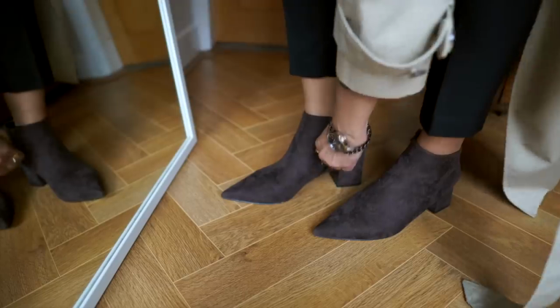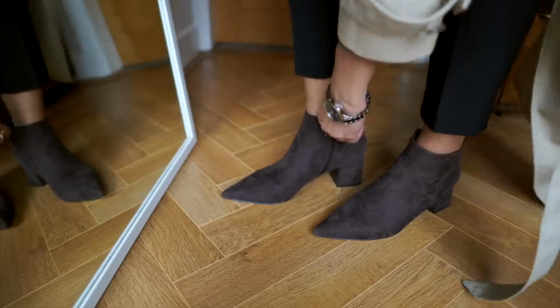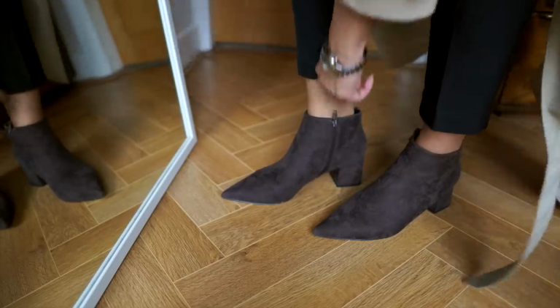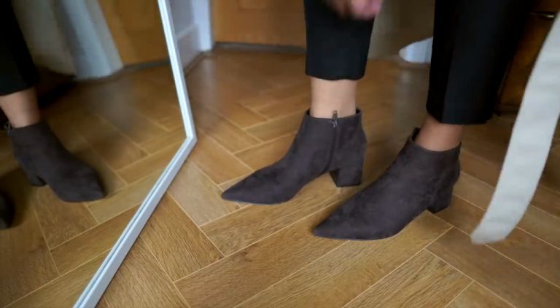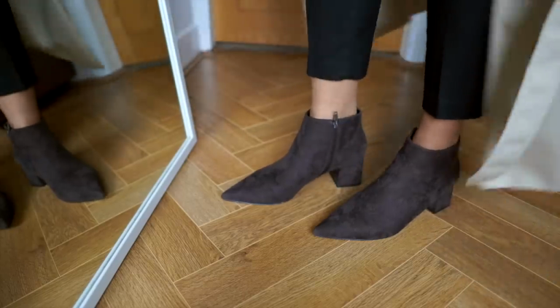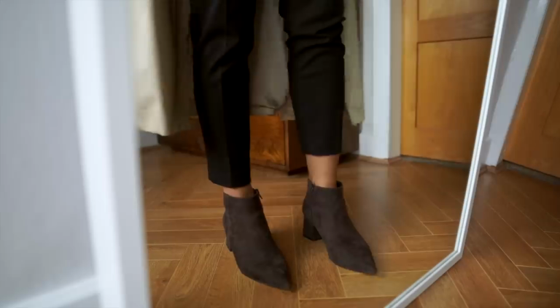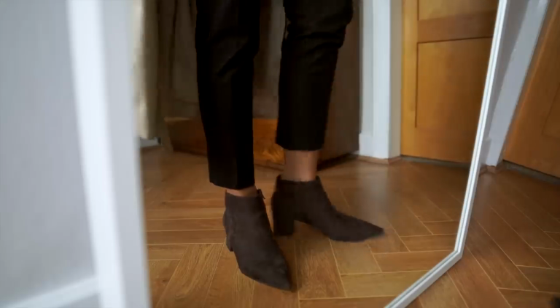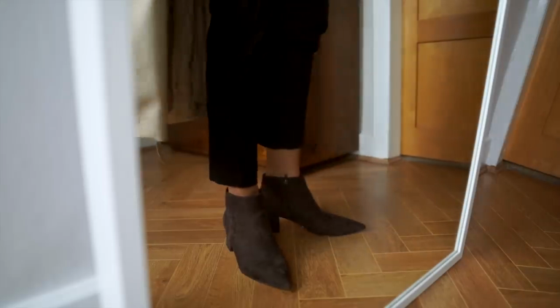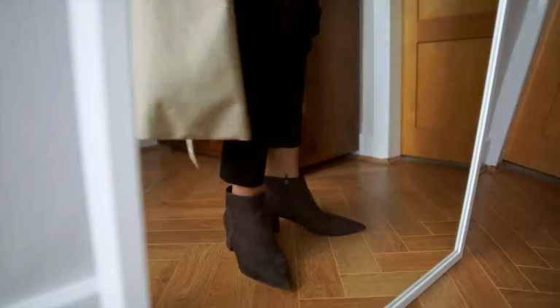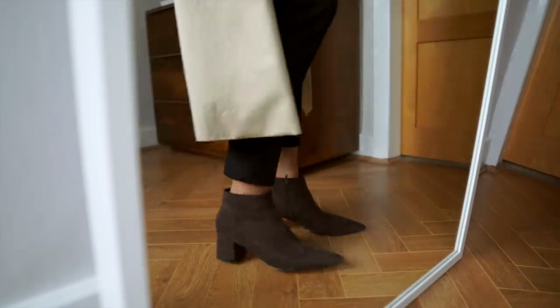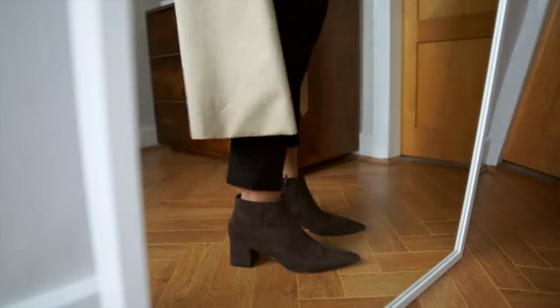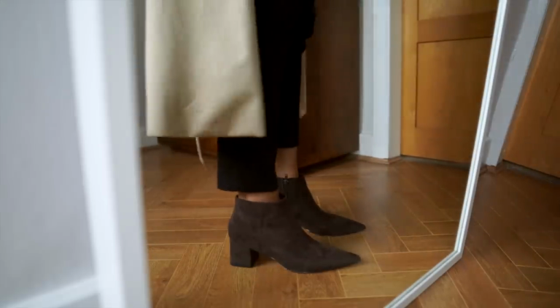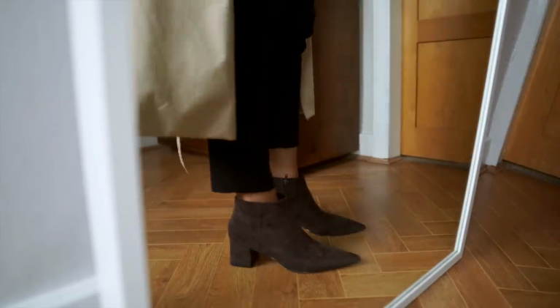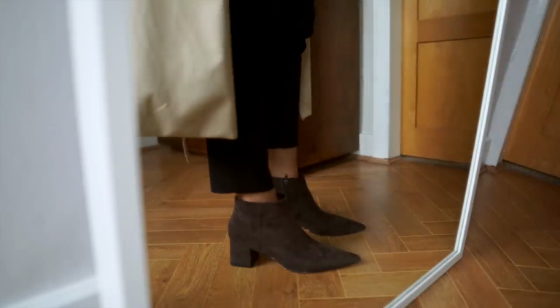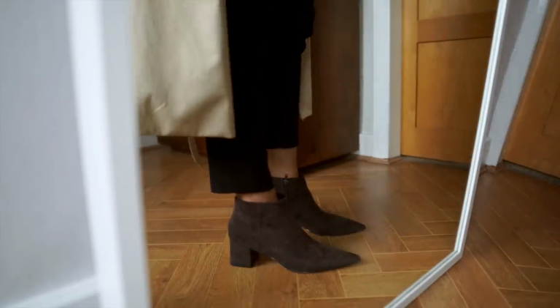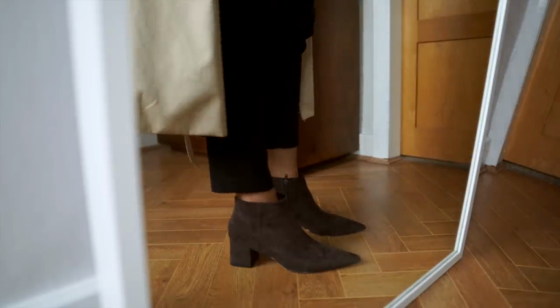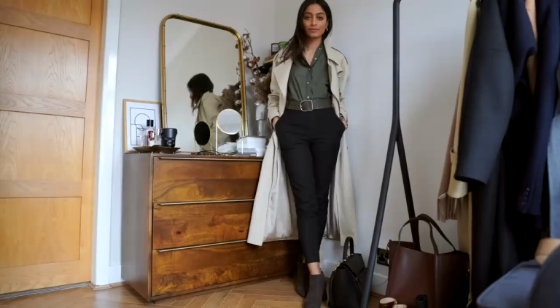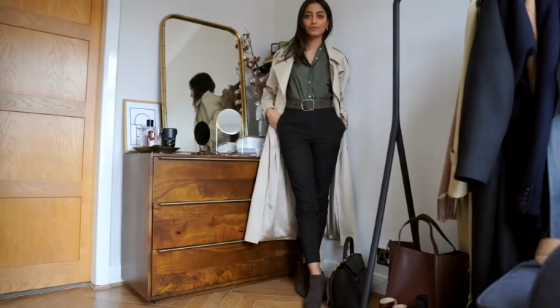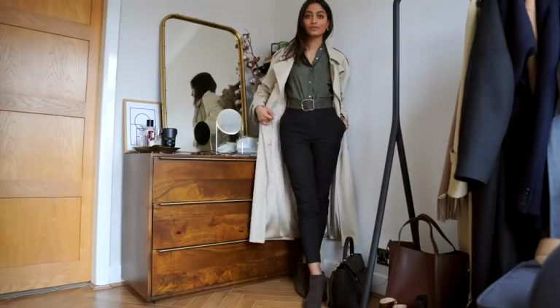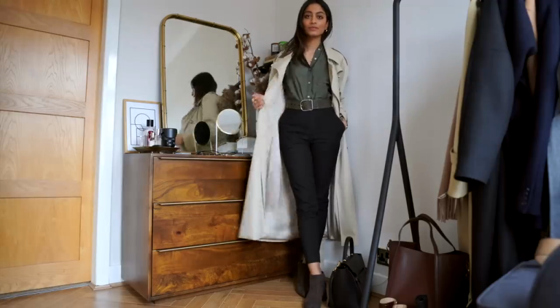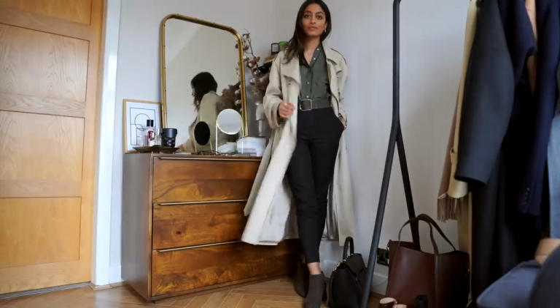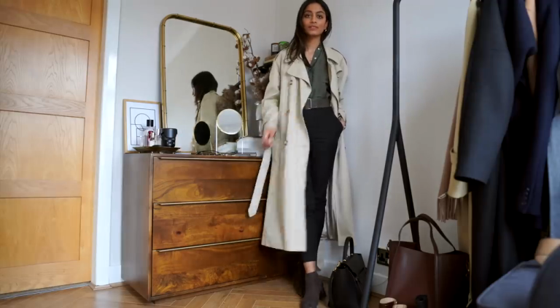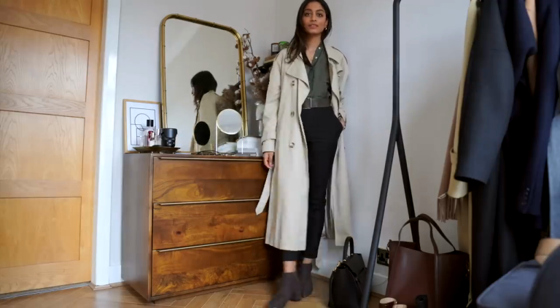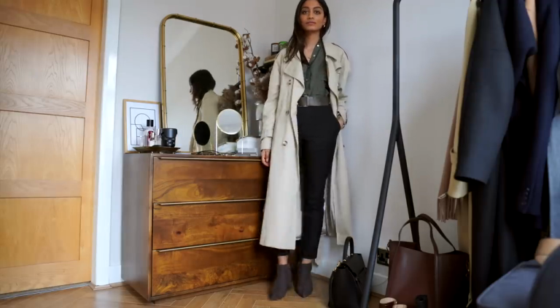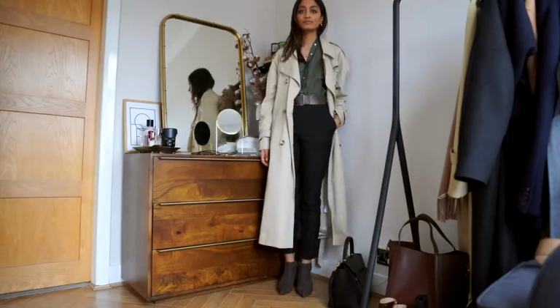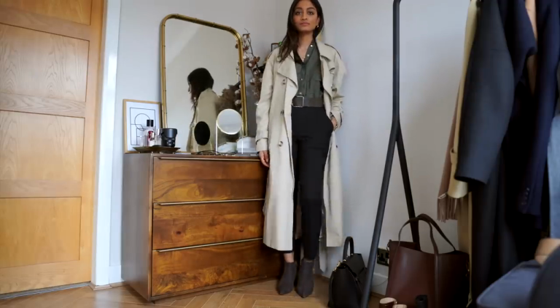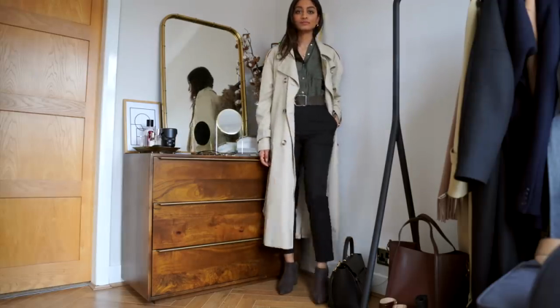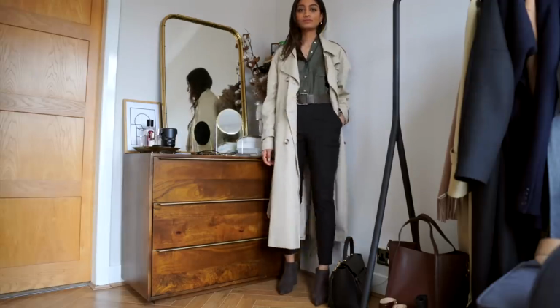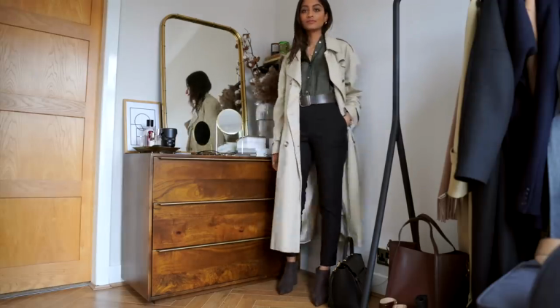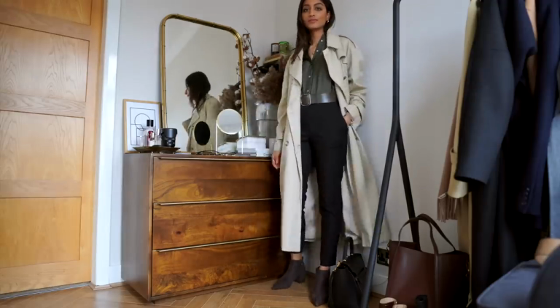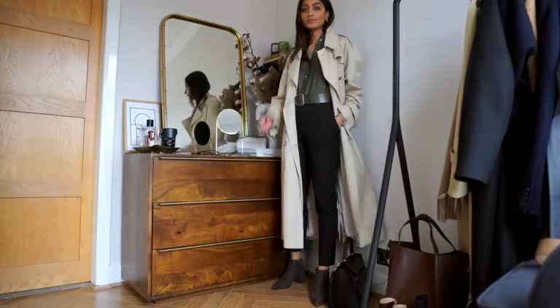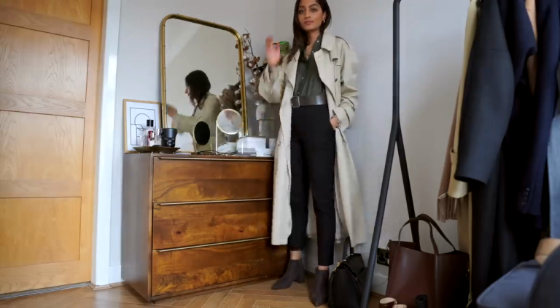I'm wearing these suede boots from Charles and Keith — another favourite pair of mine. I really love the low heel, and I'm also wearing my absolute favourite trench coat.